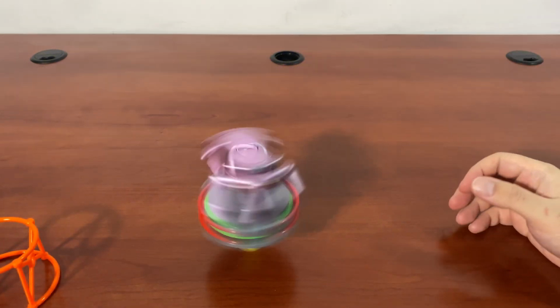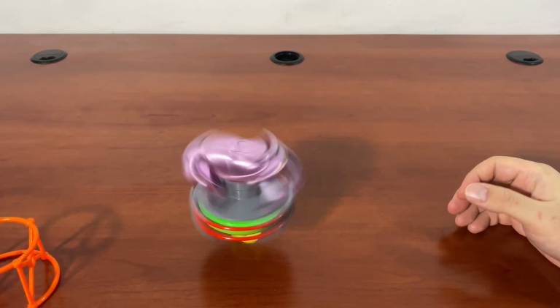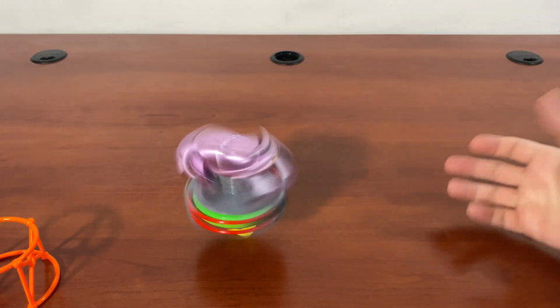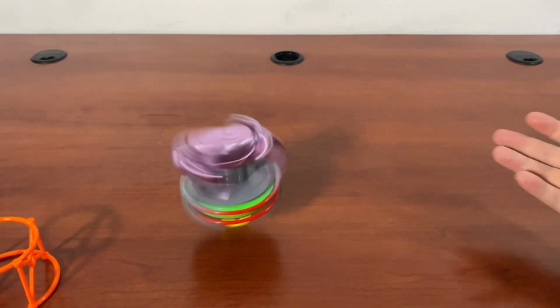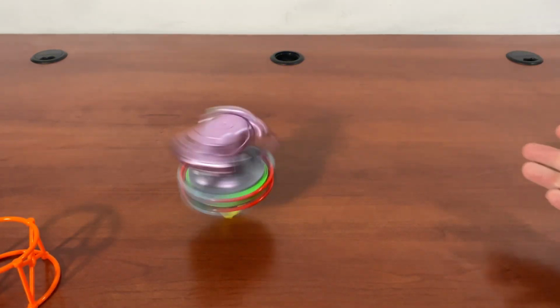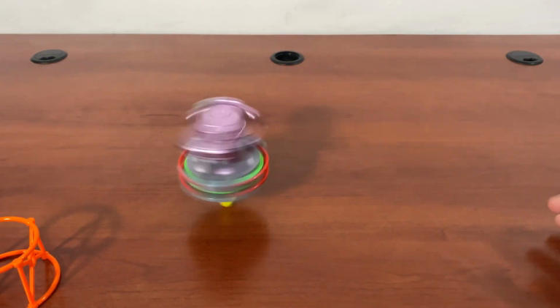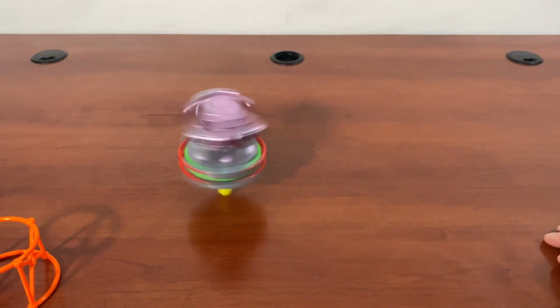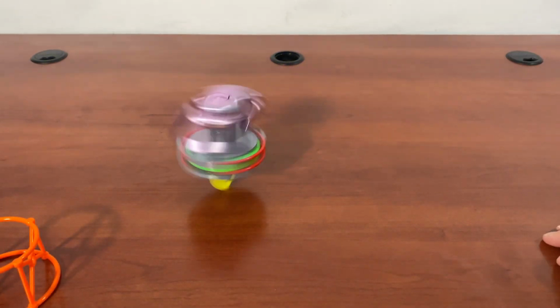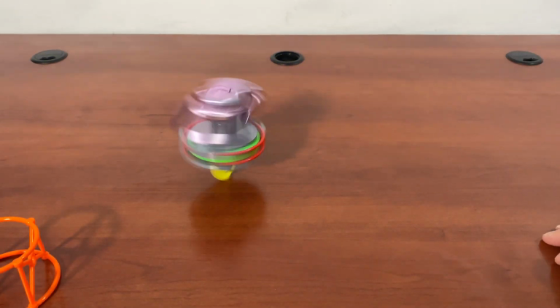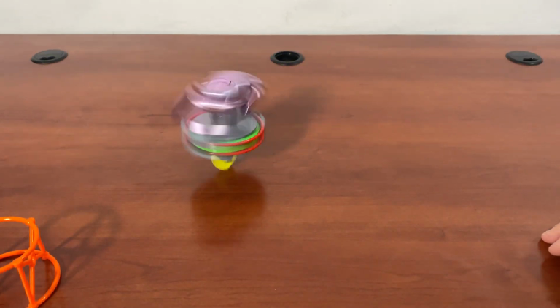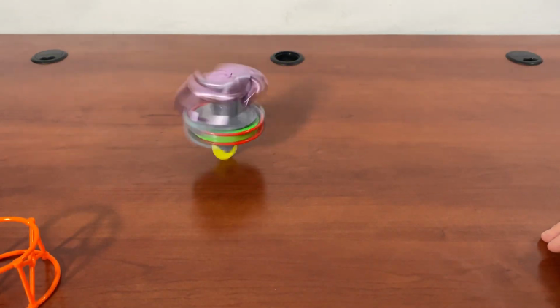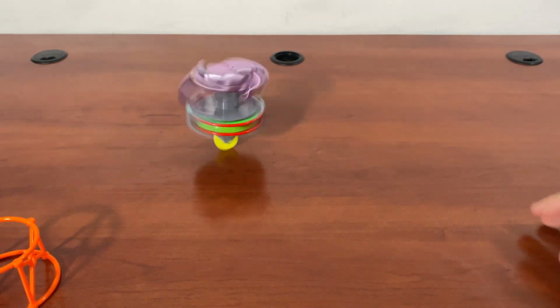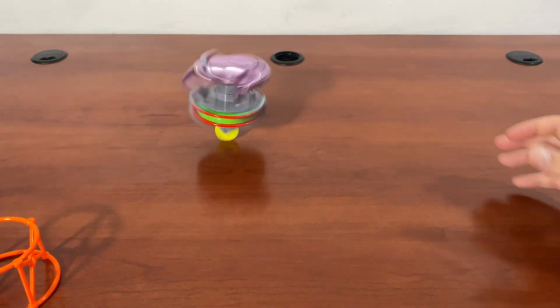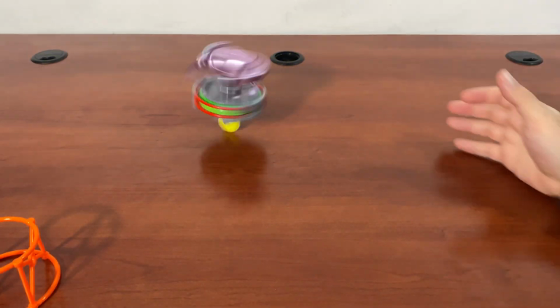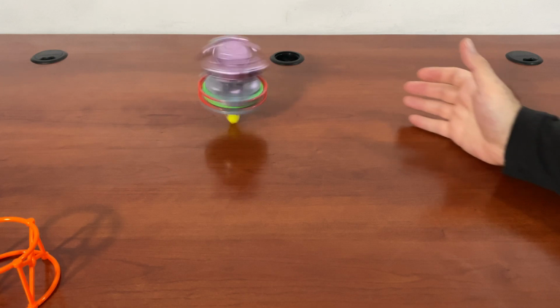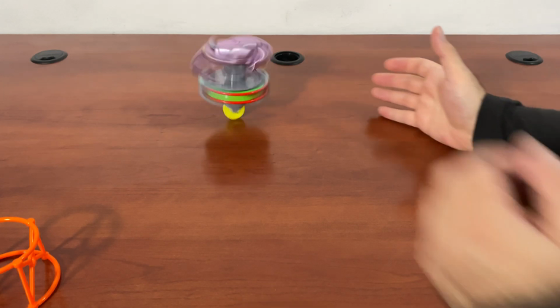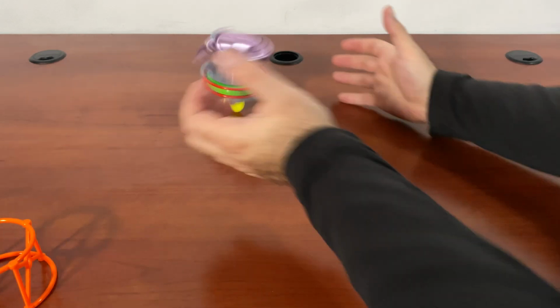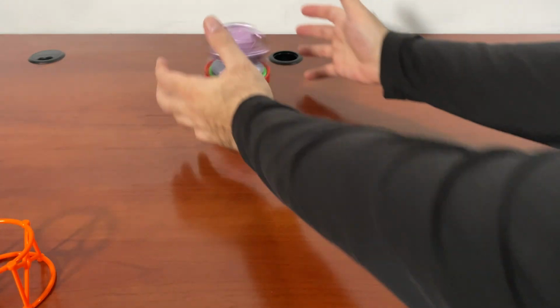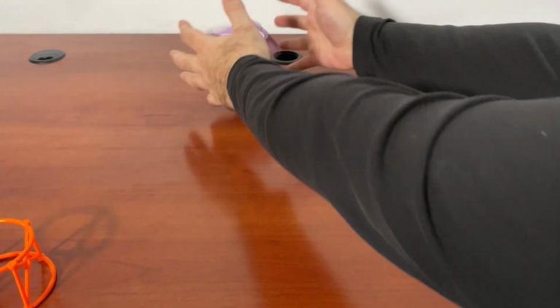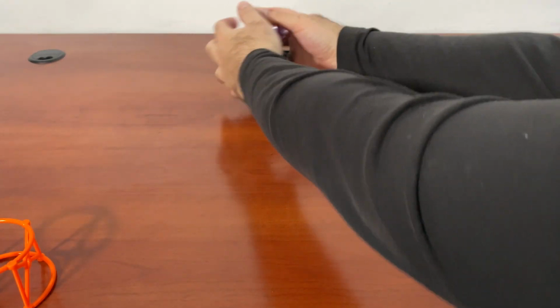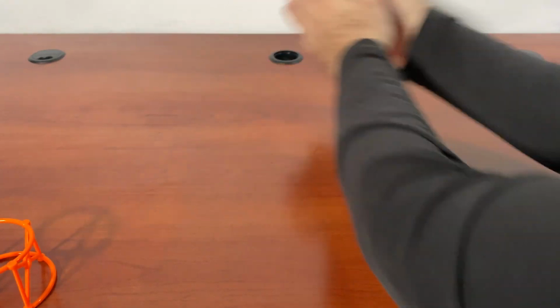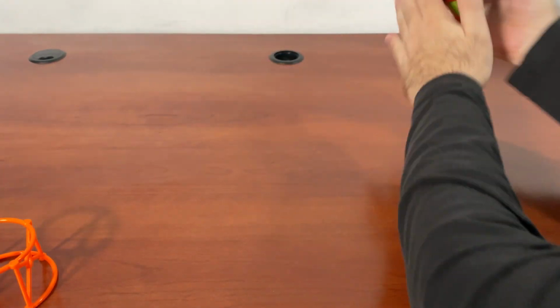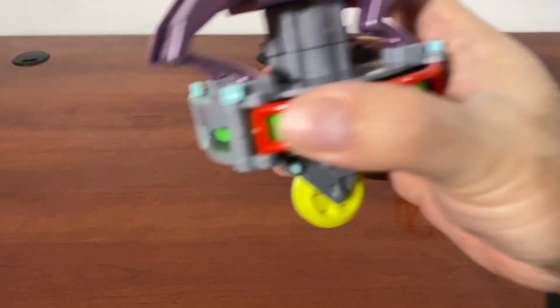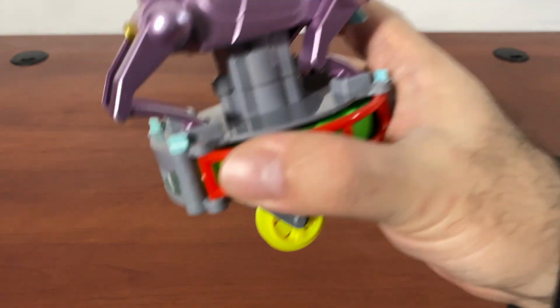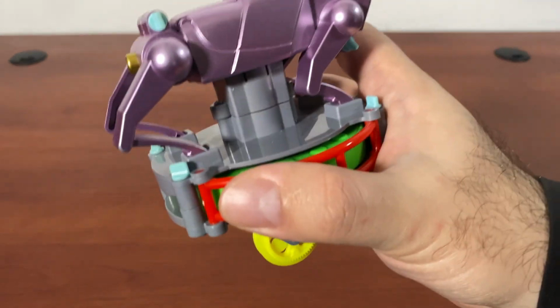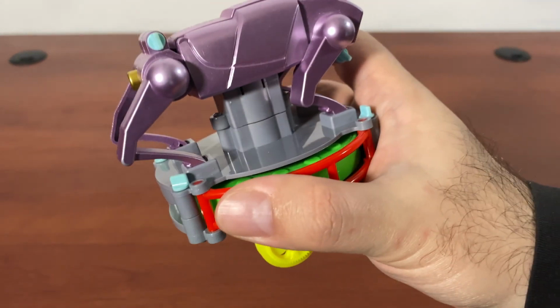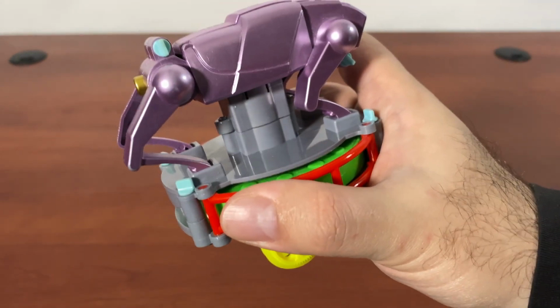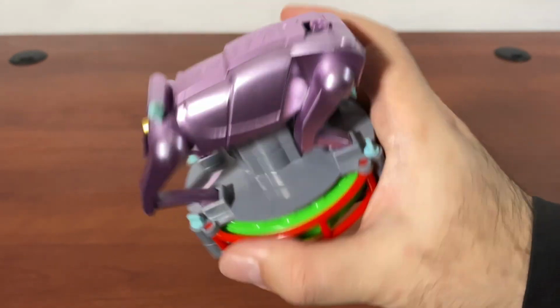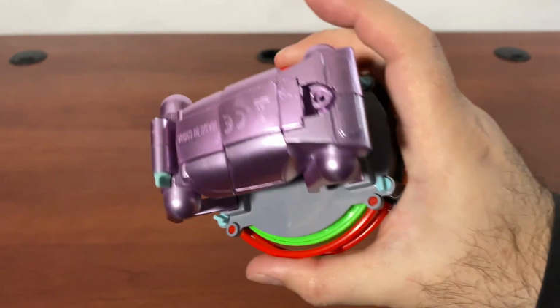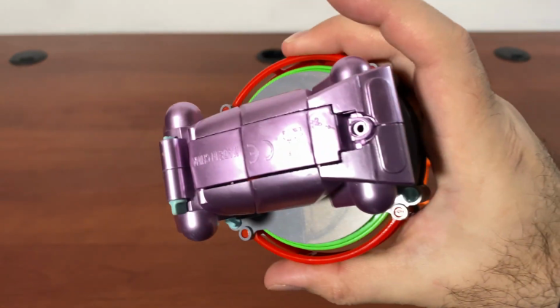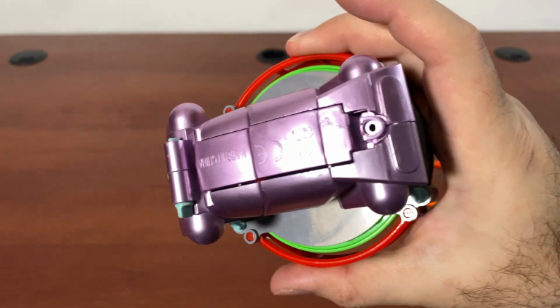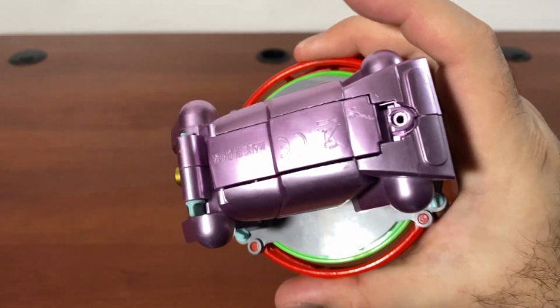So it is gyroscopic in a way. I'm going to test this on another surface.